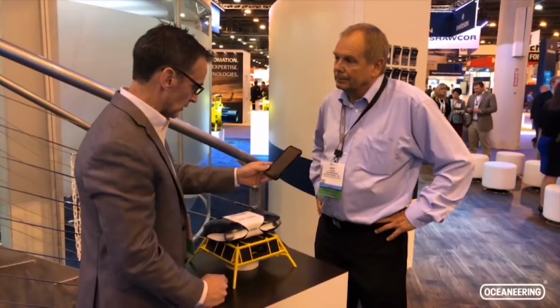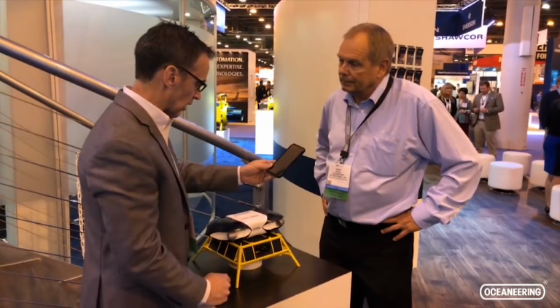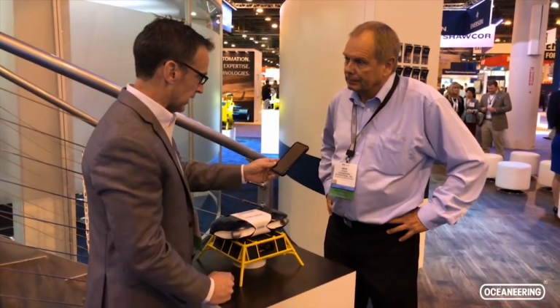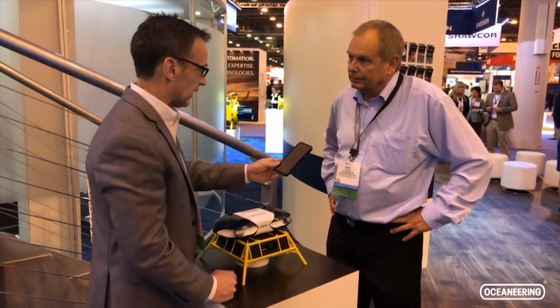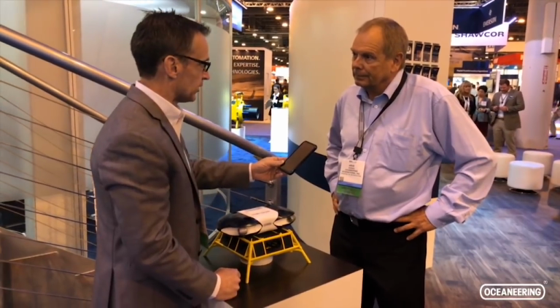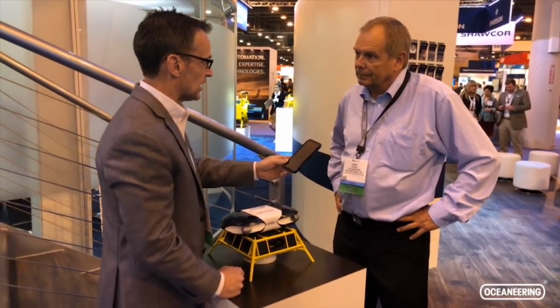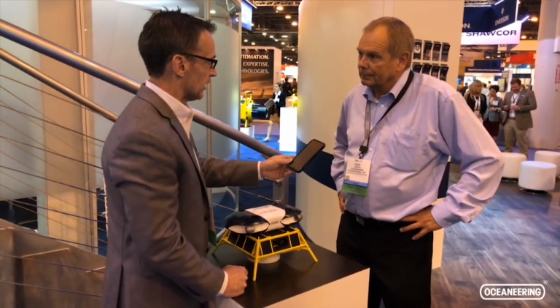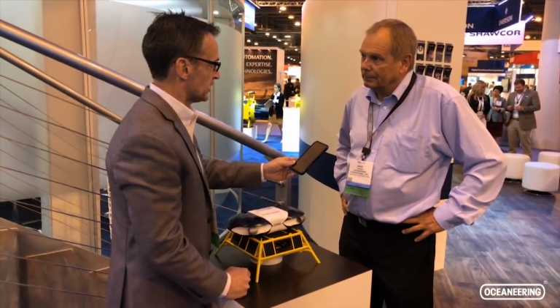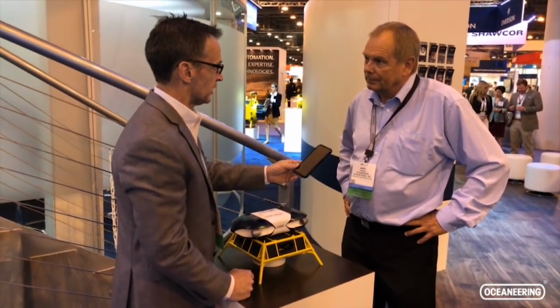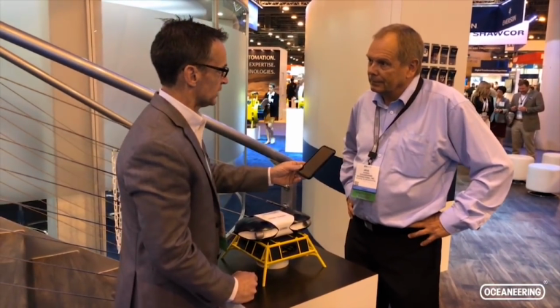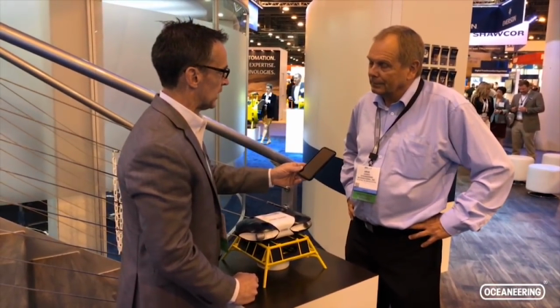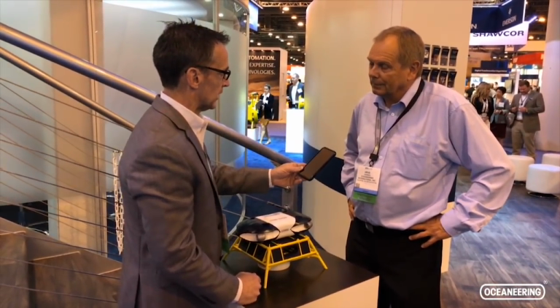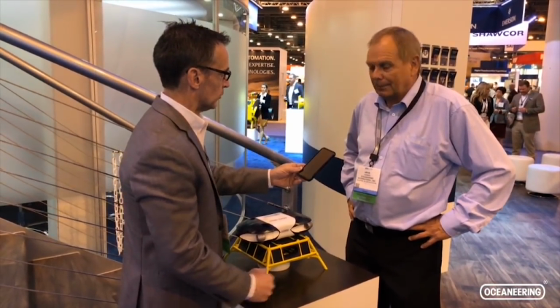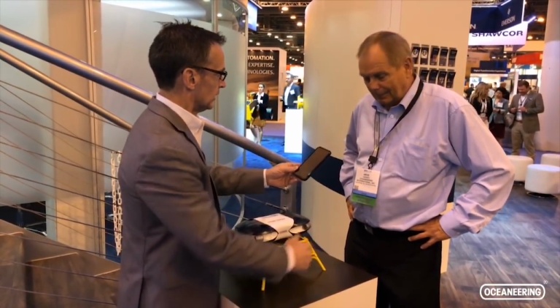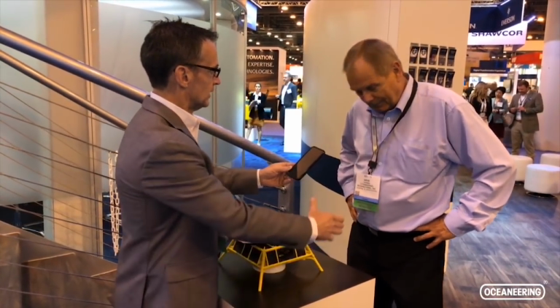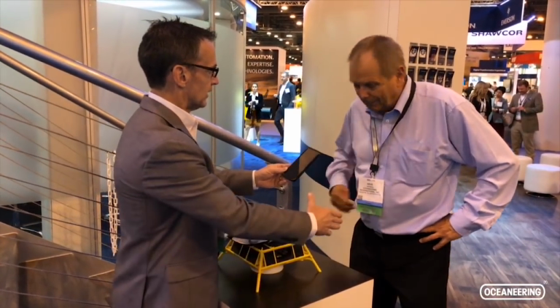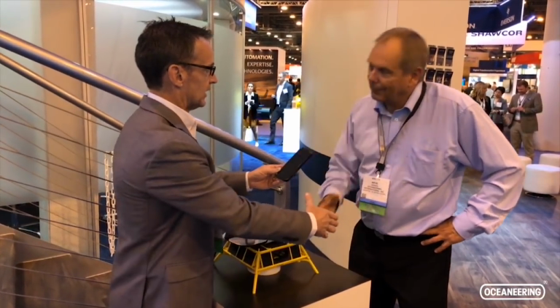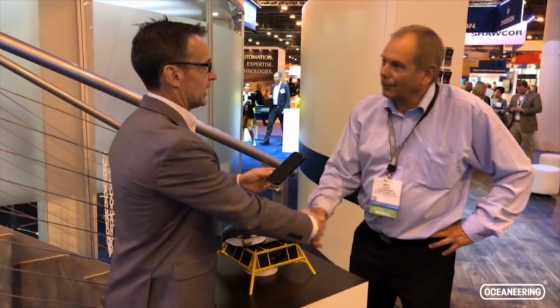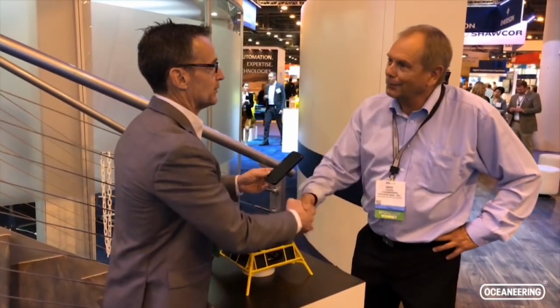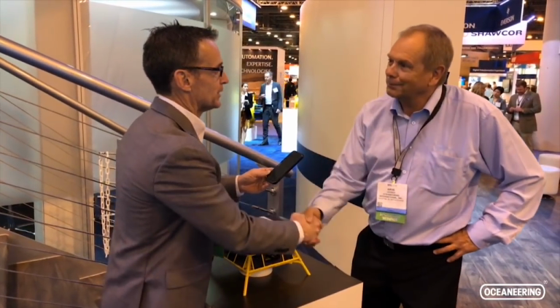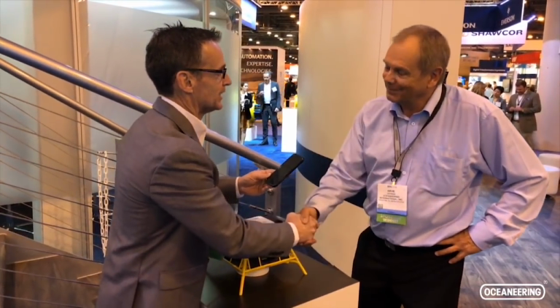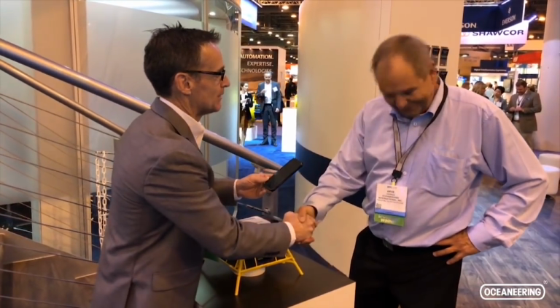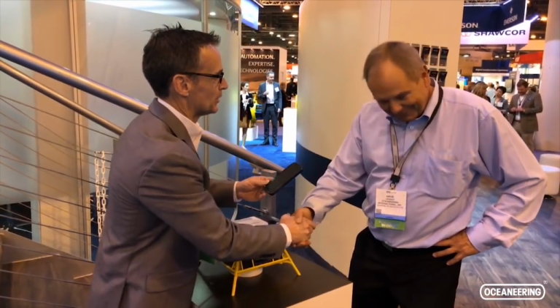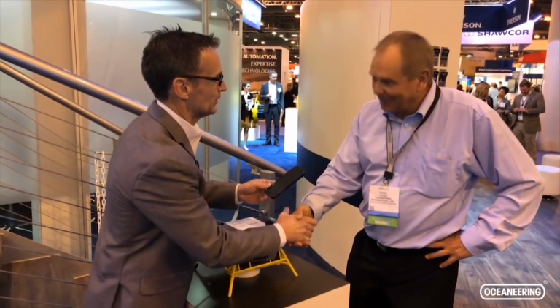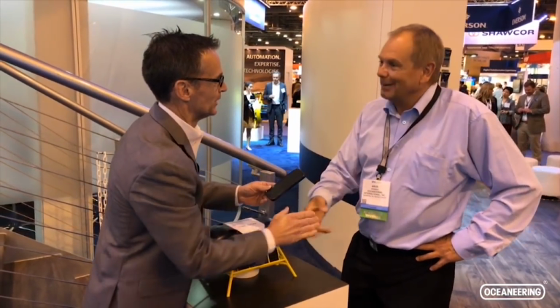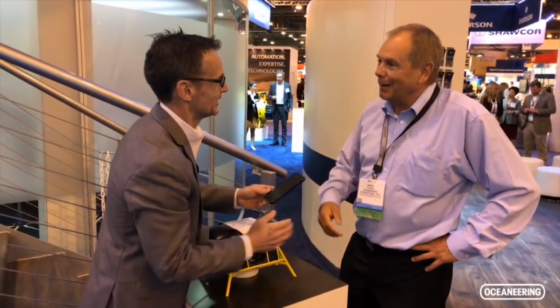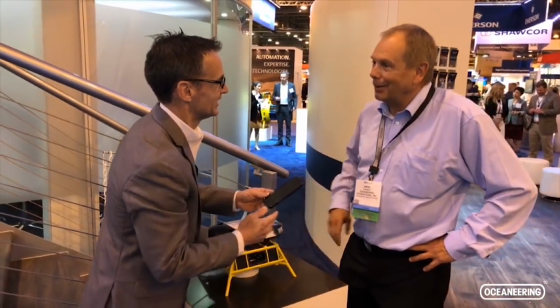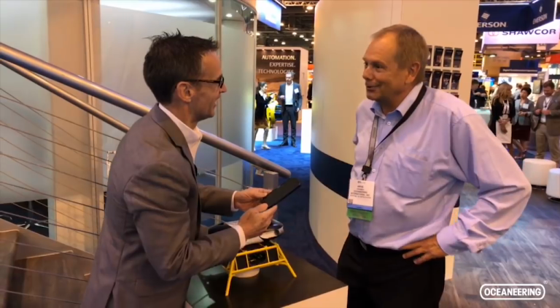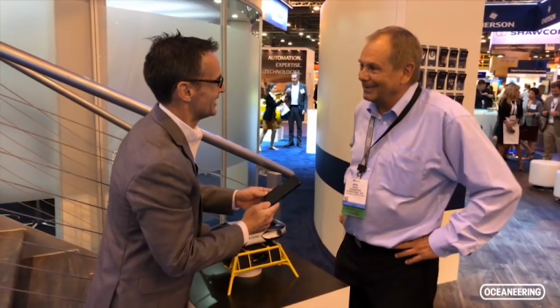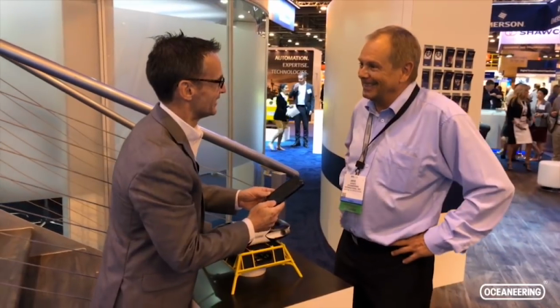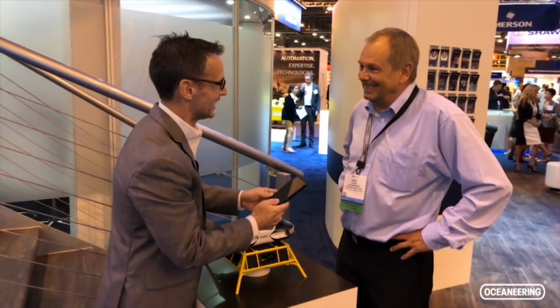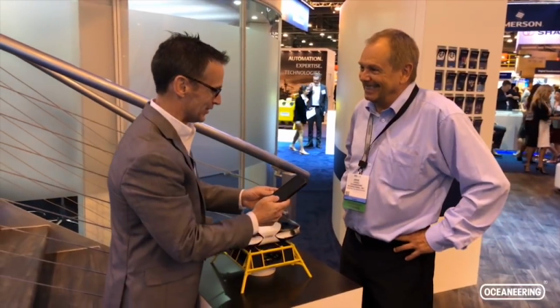Congratulations again on the Spotlight Award. Thank you, and thank you for taking the time to talk to us.